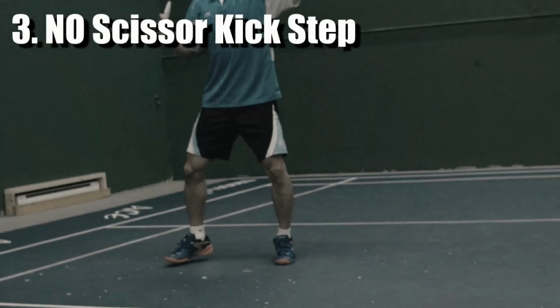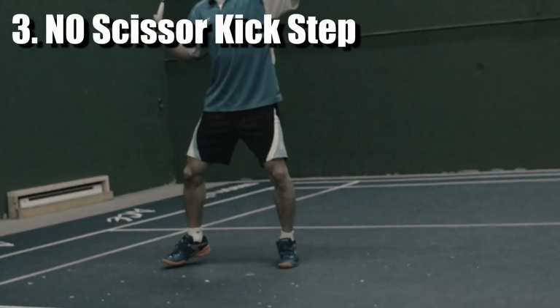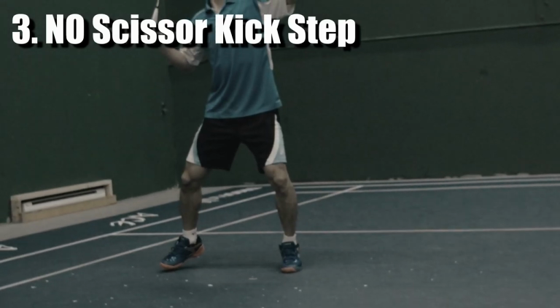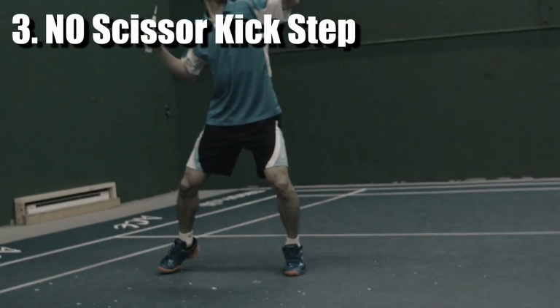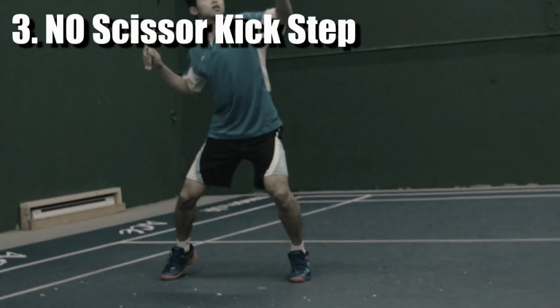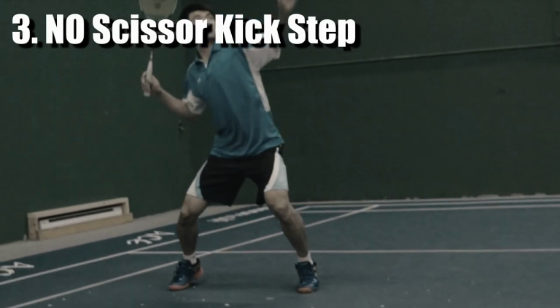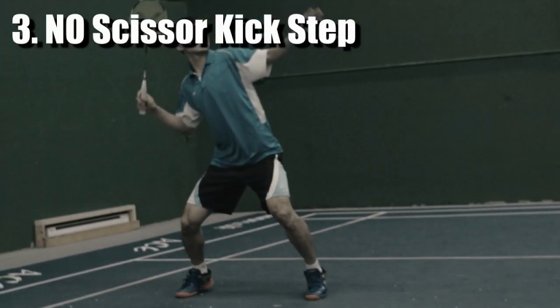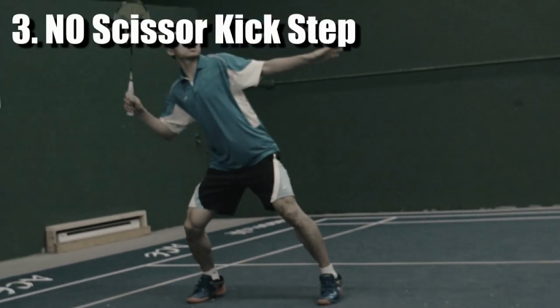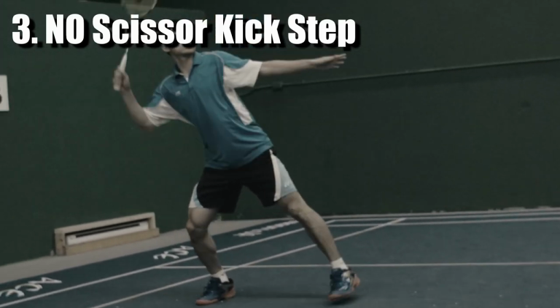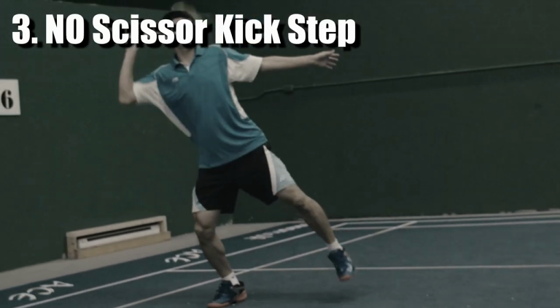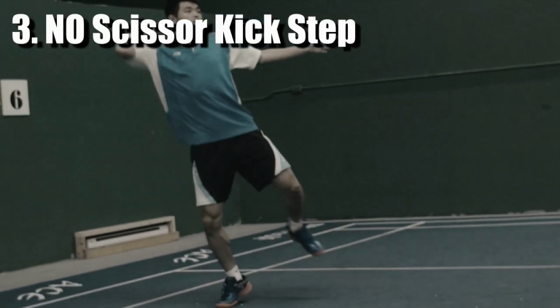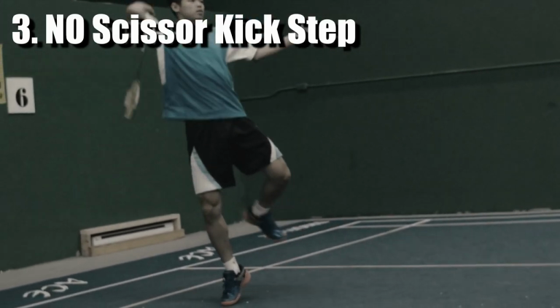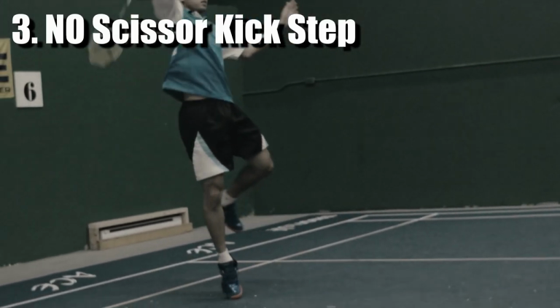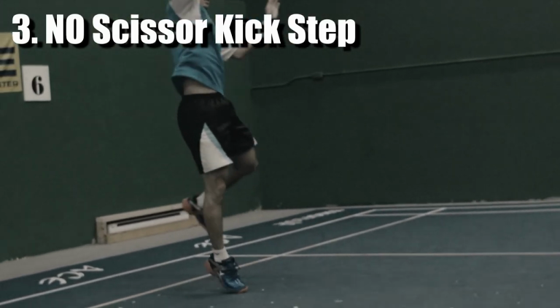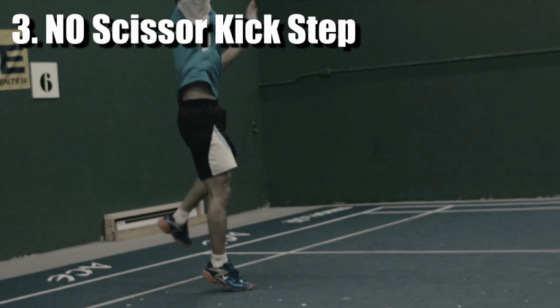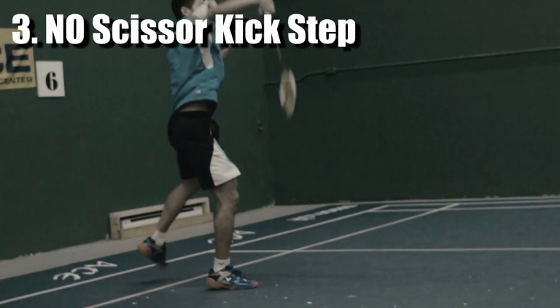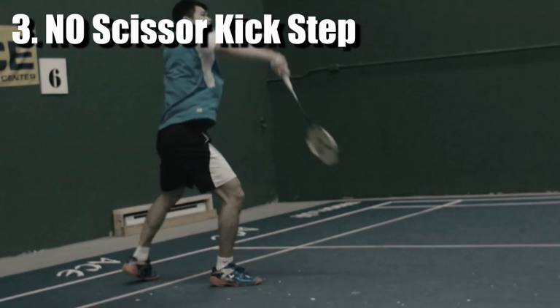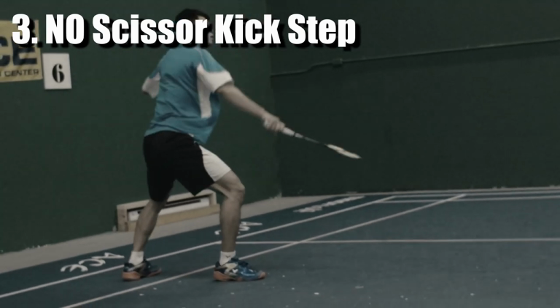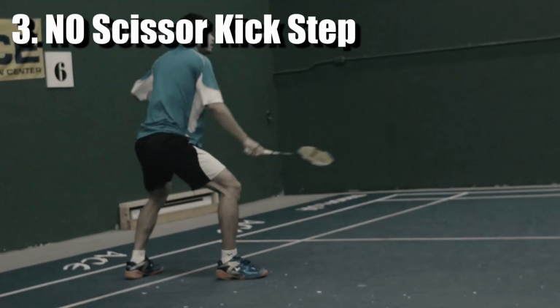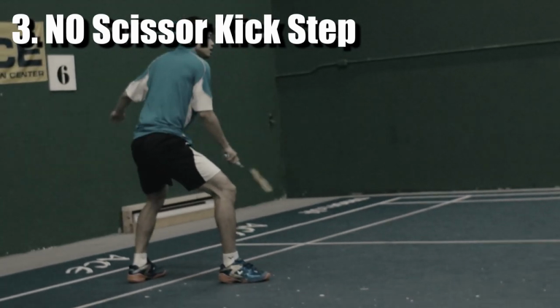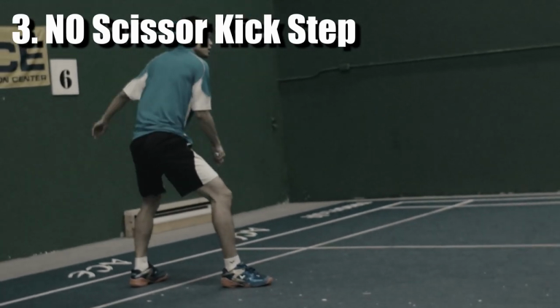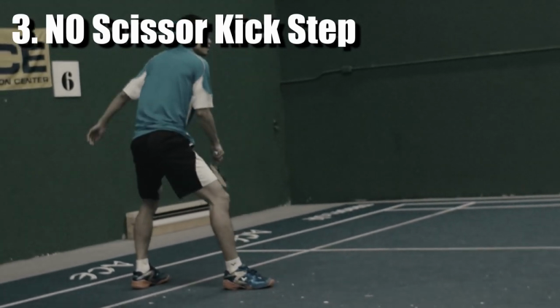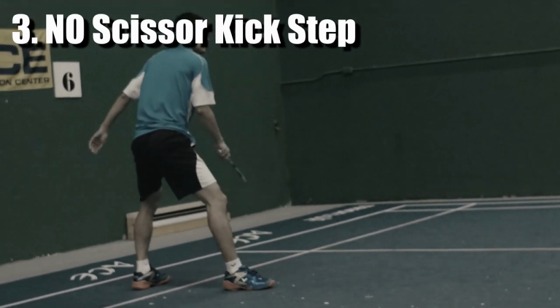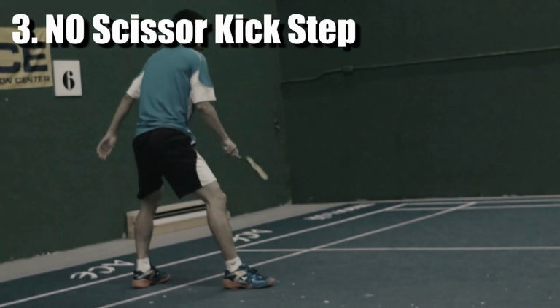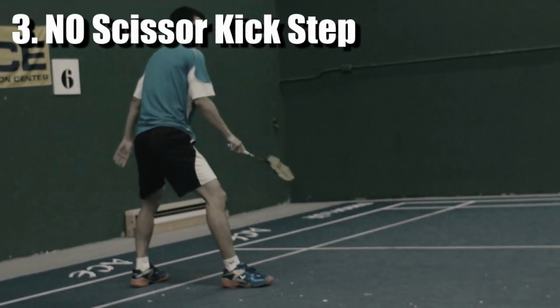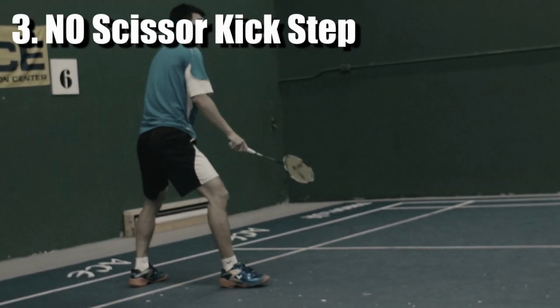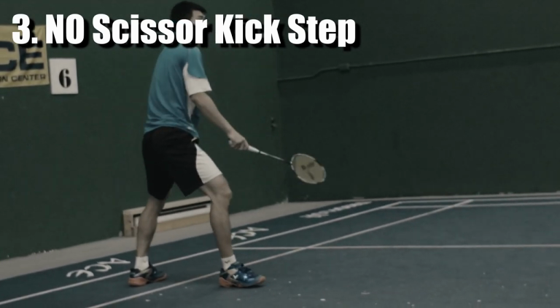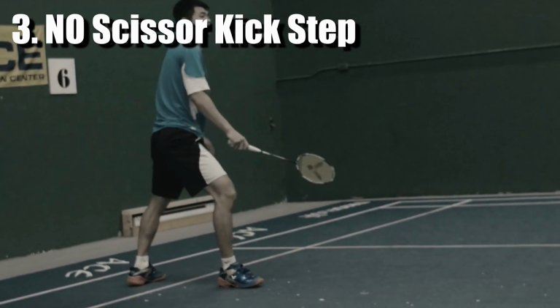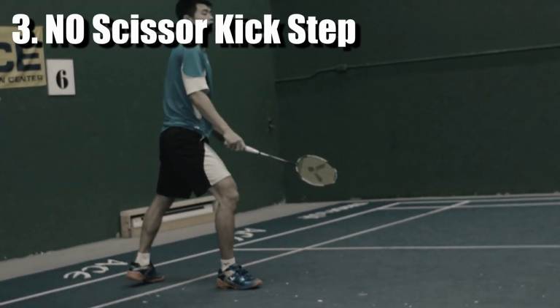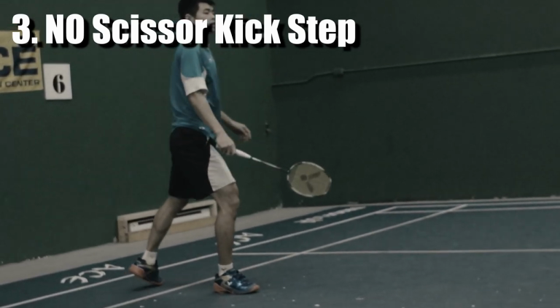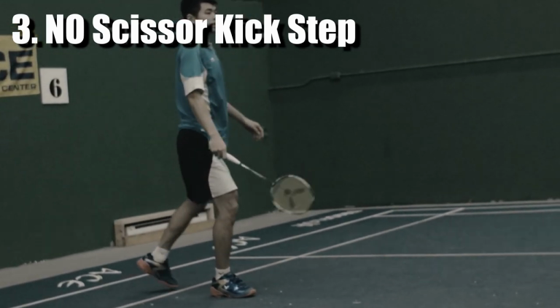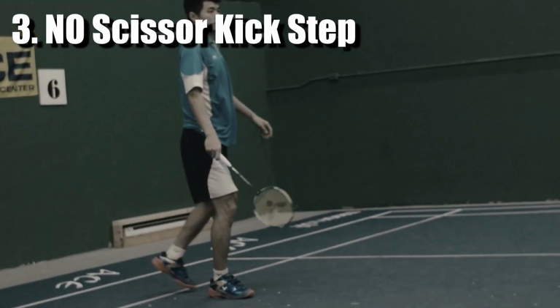Number three: no scissor kick. This mistake will affect your speed to reach the next shot.